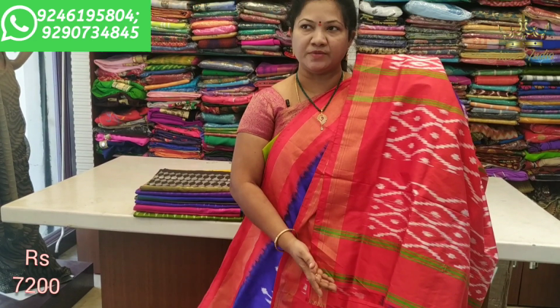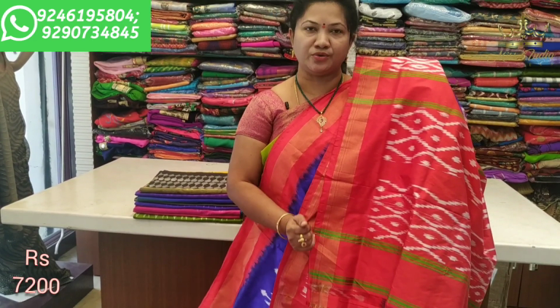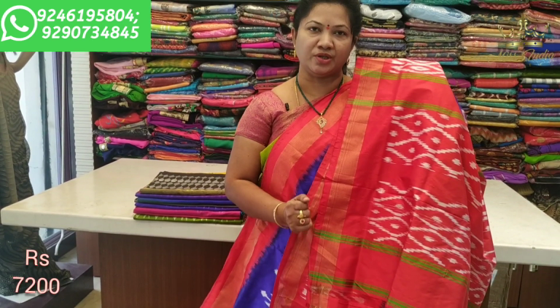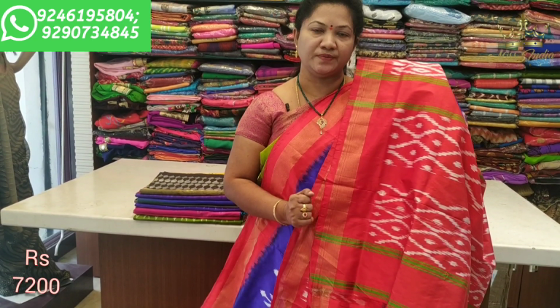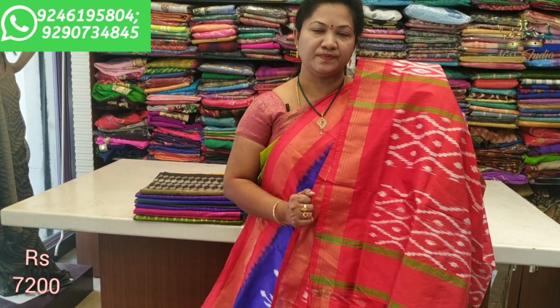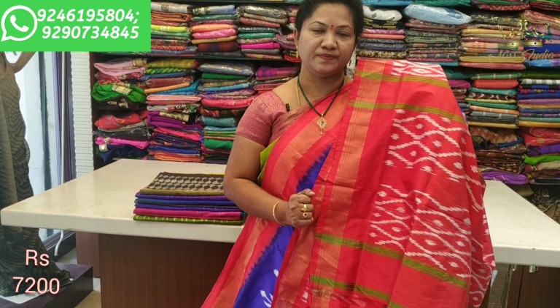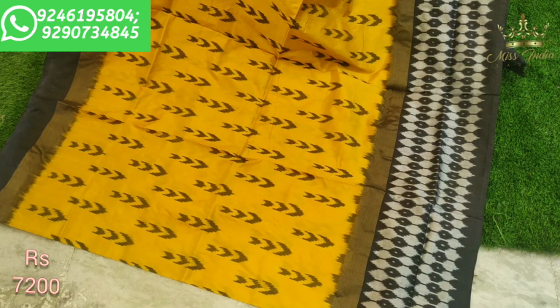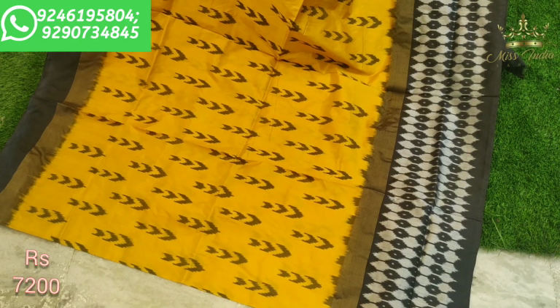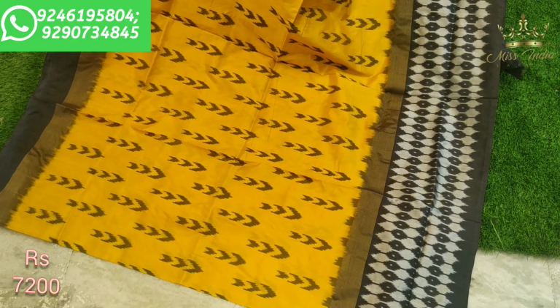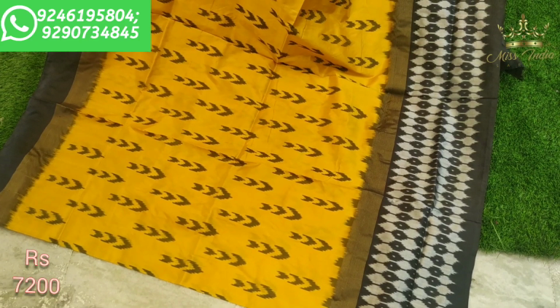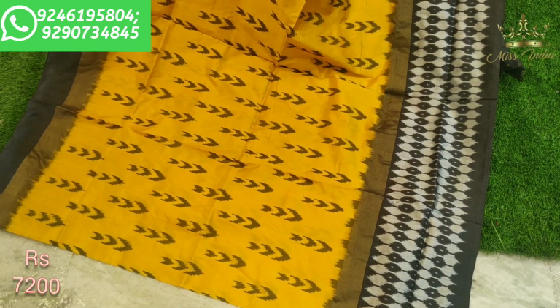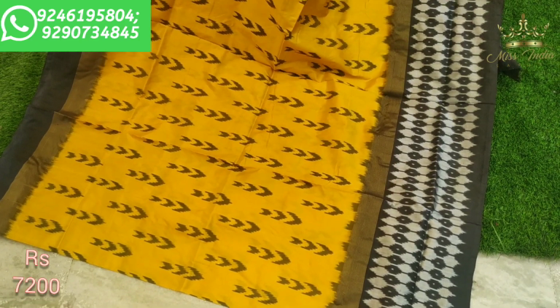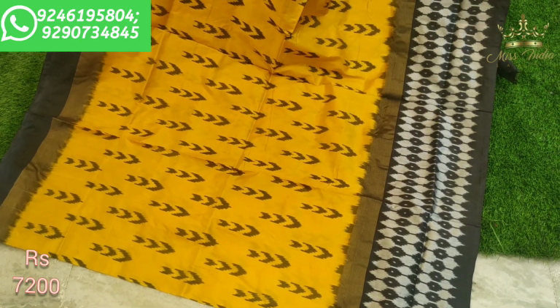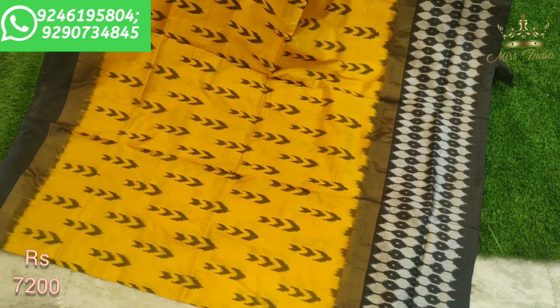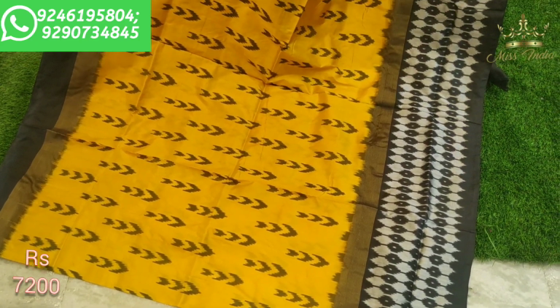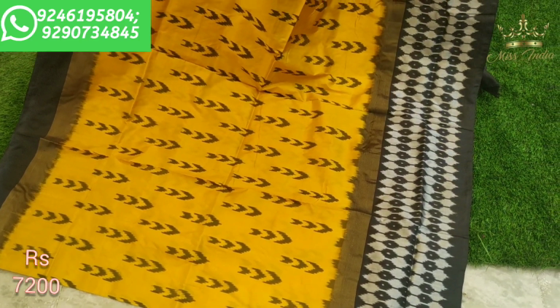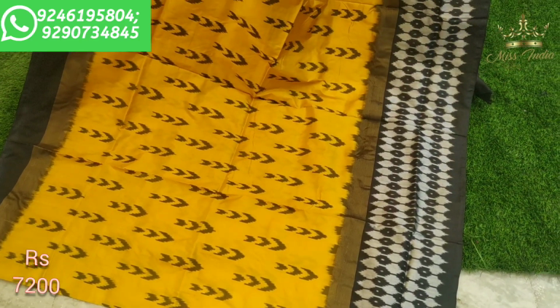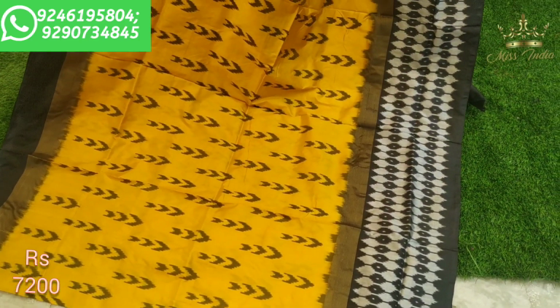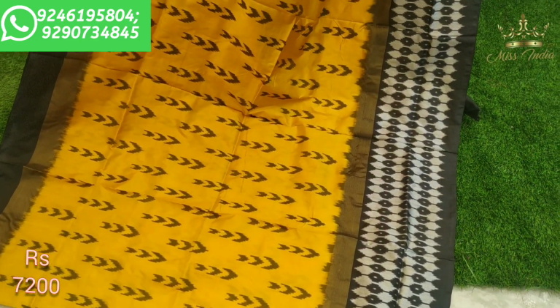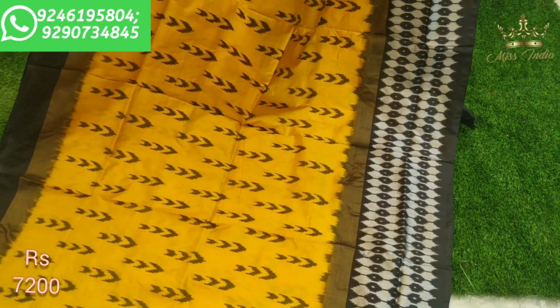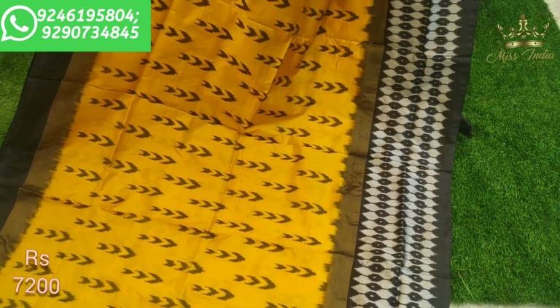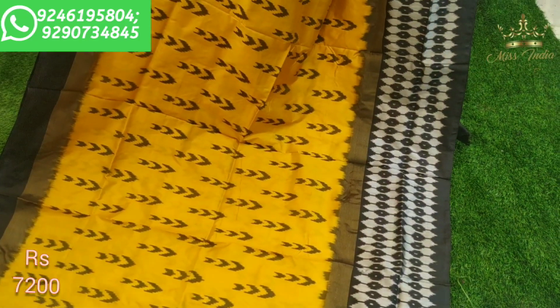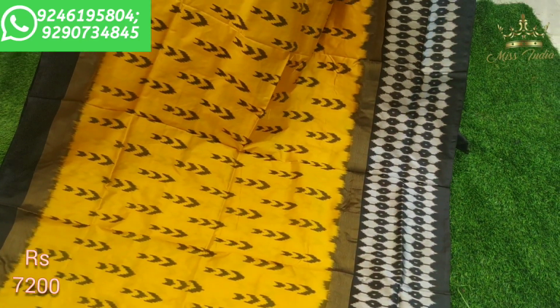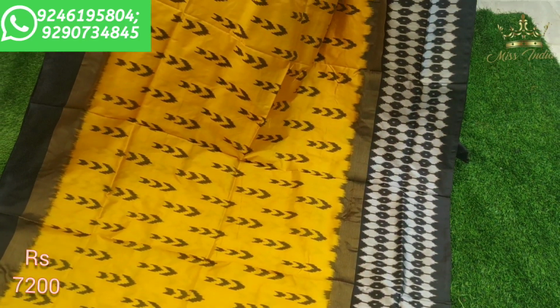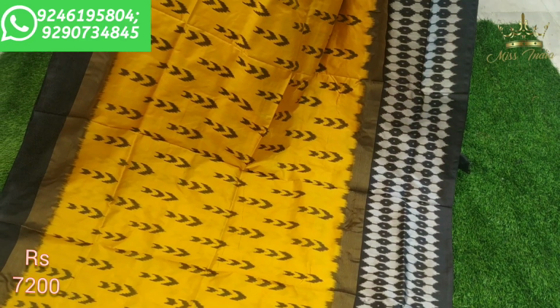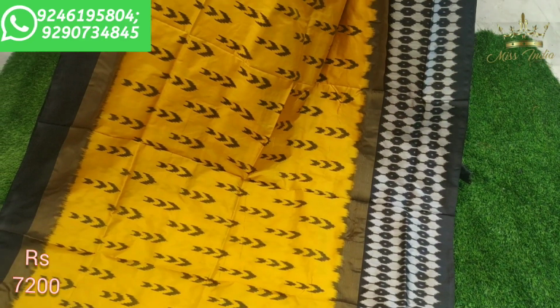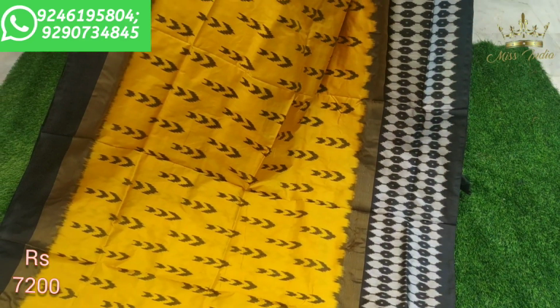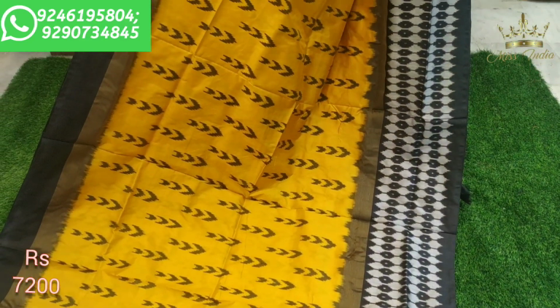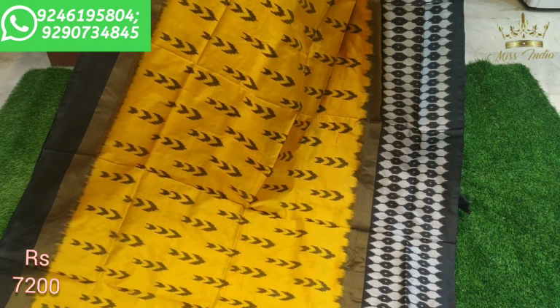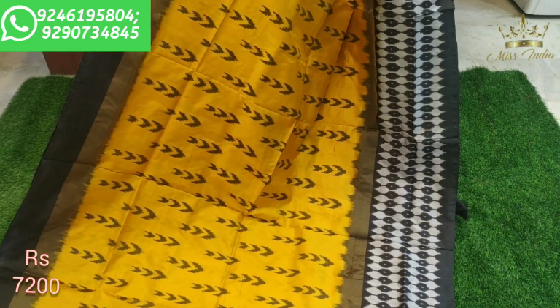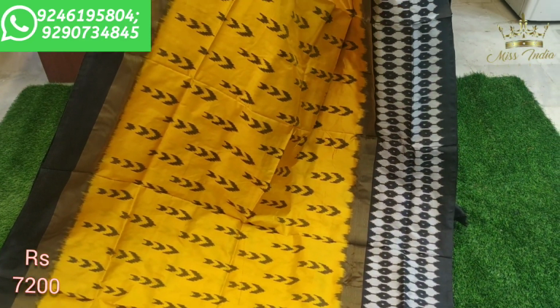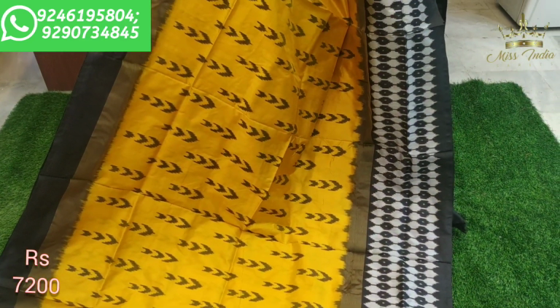Next combination — showing an elephant black combination. A beautiful dark black color saree.